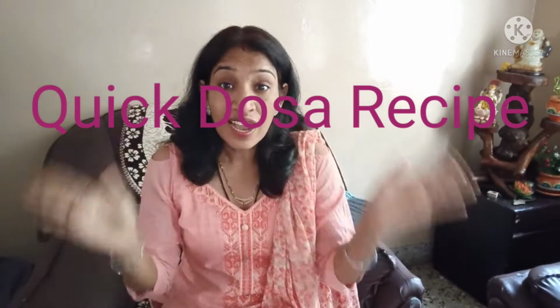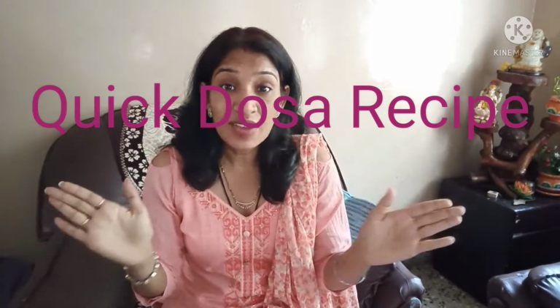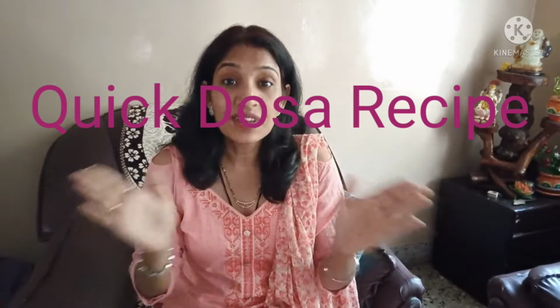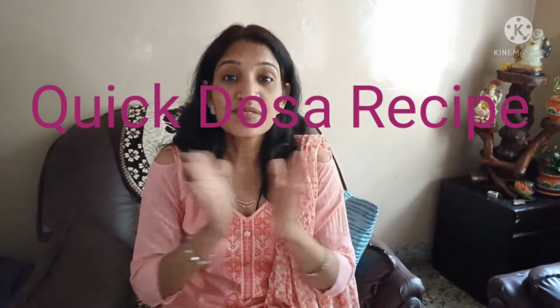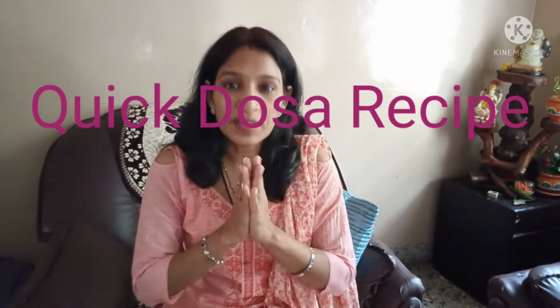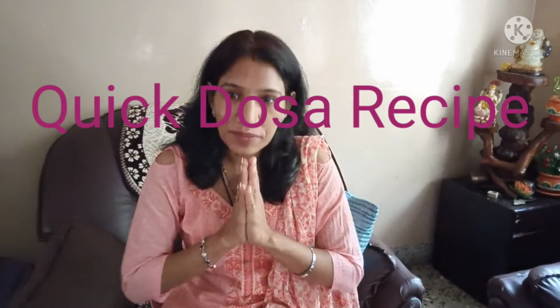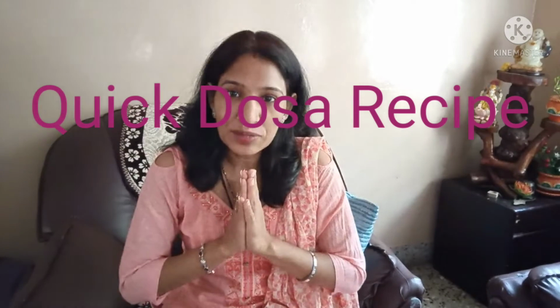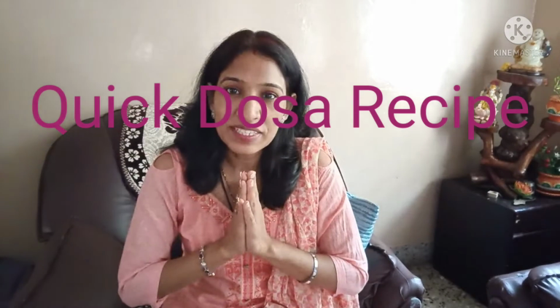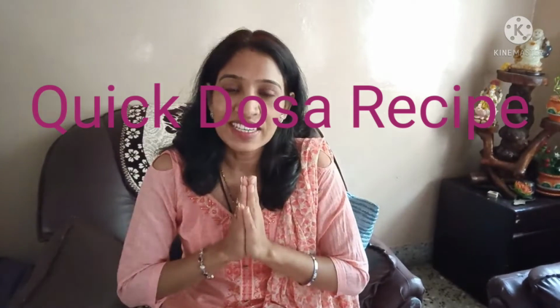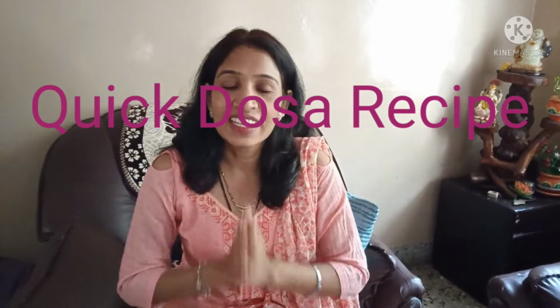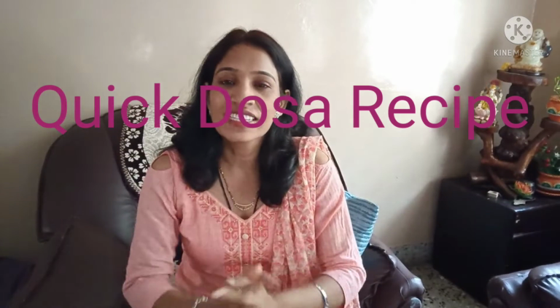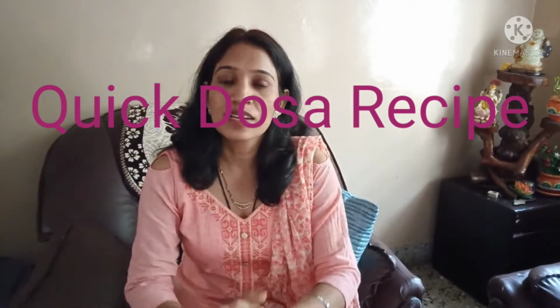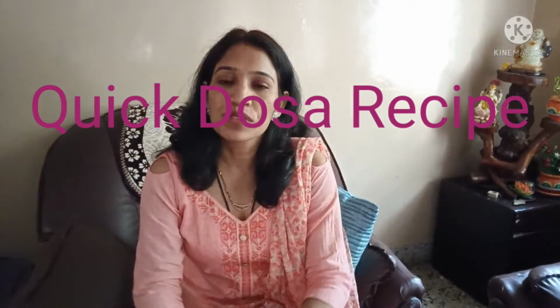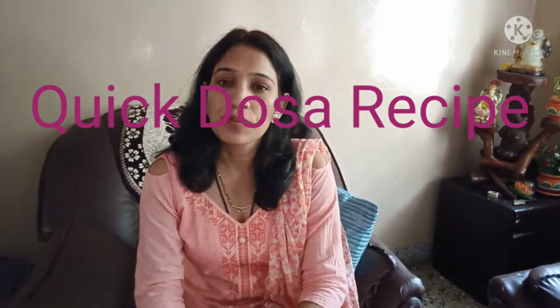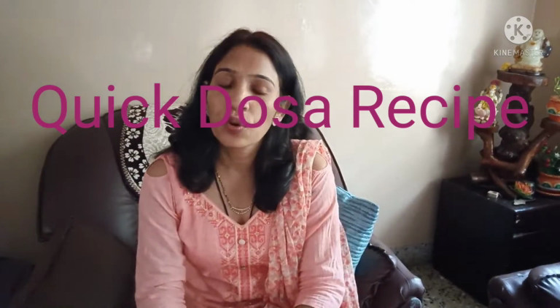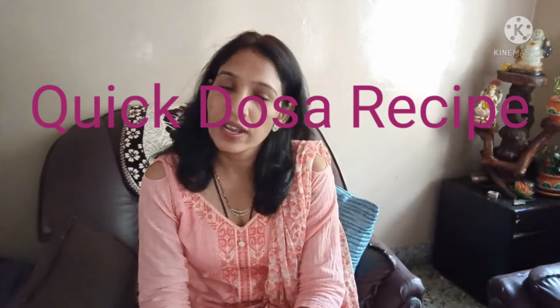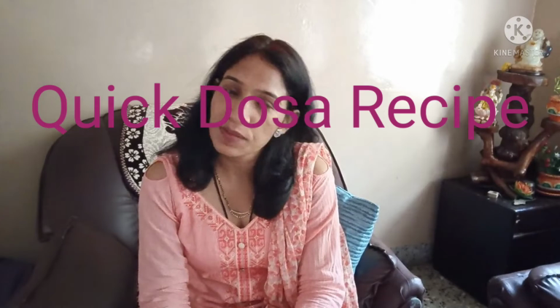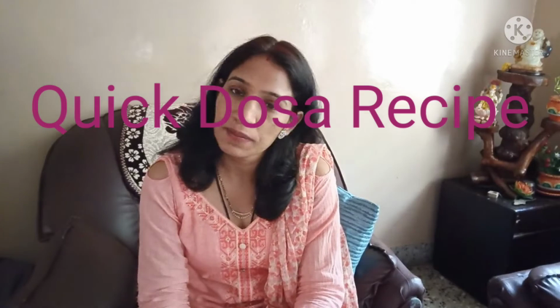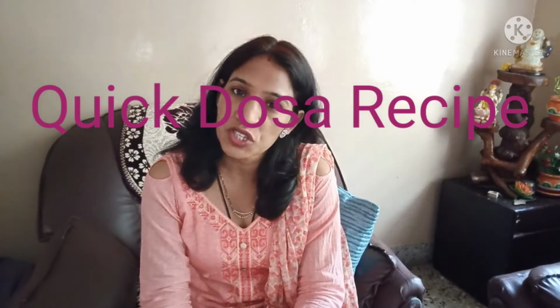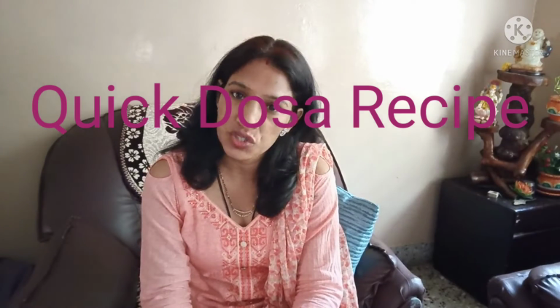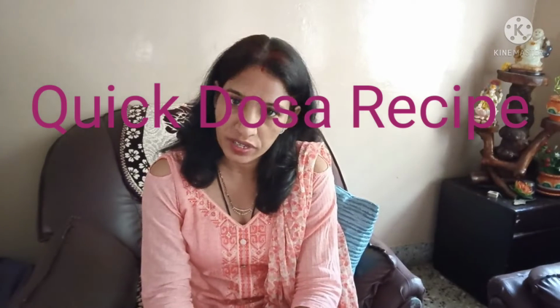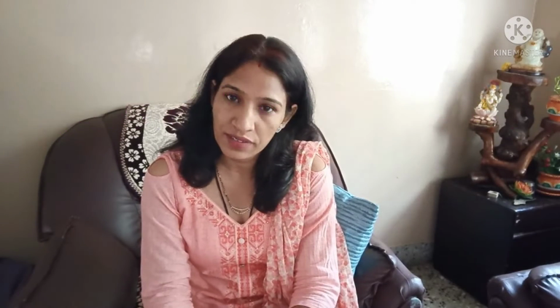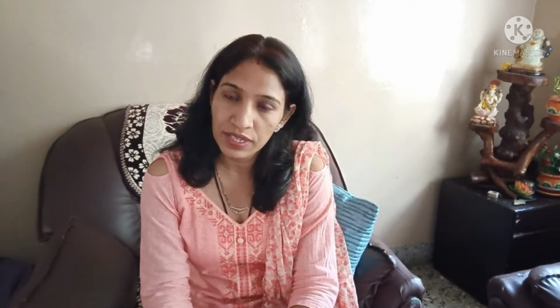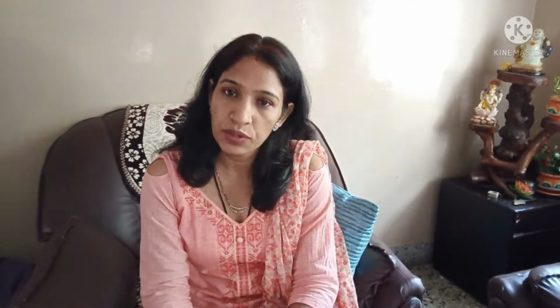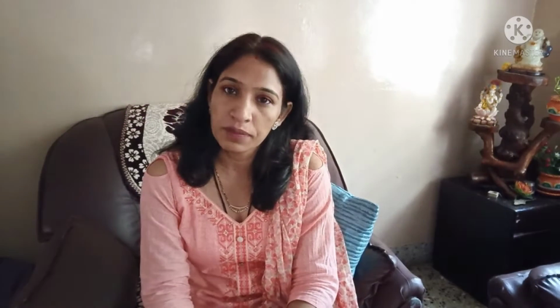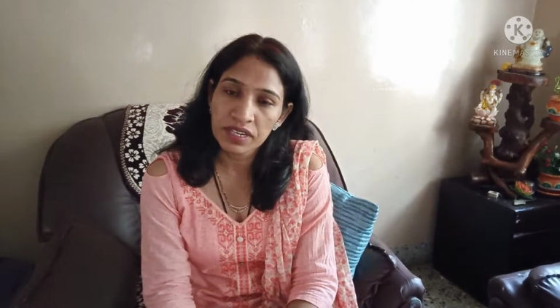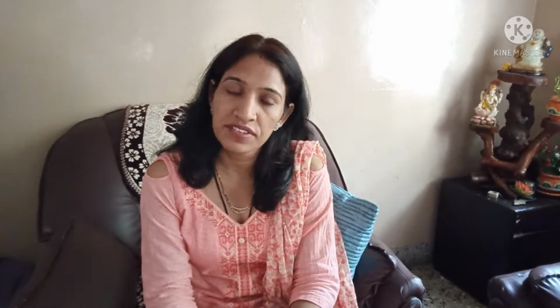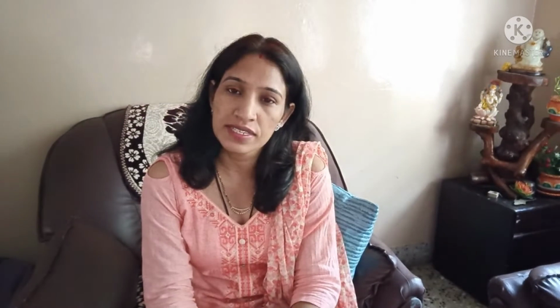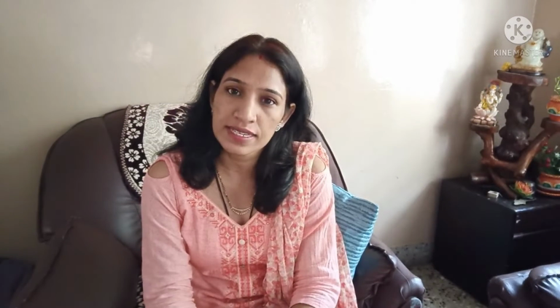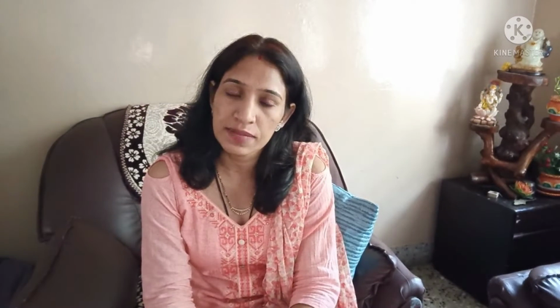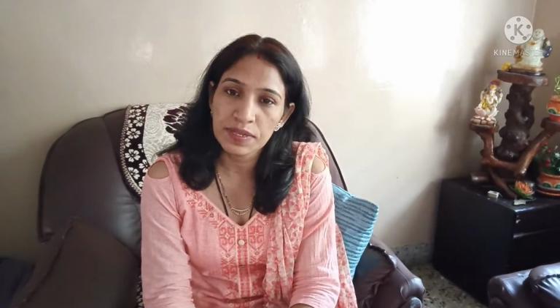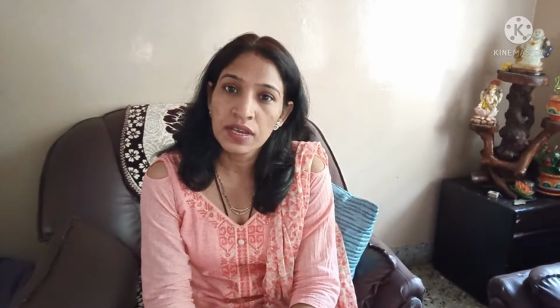Hi friends, welcome back to my channel. How are you all? Today I am going to share a great fast recipe.